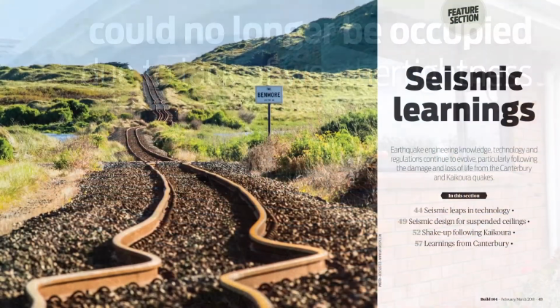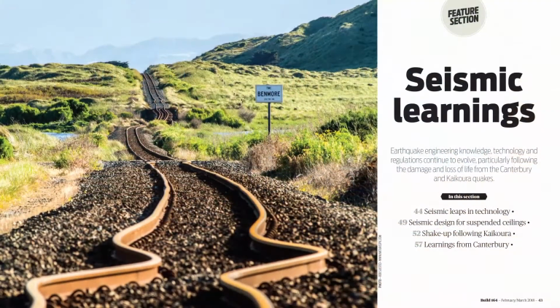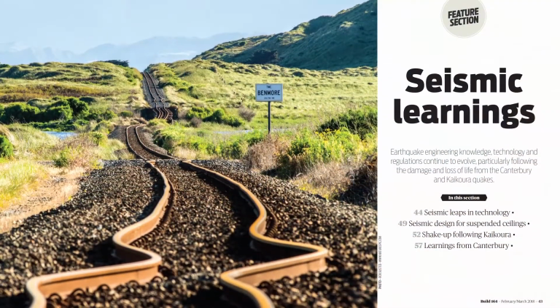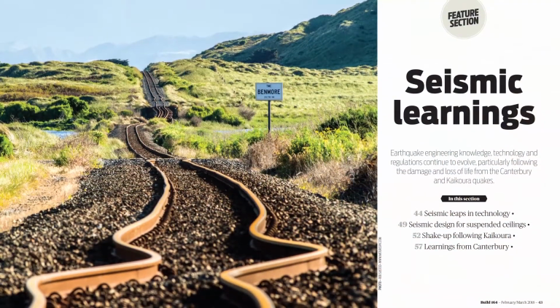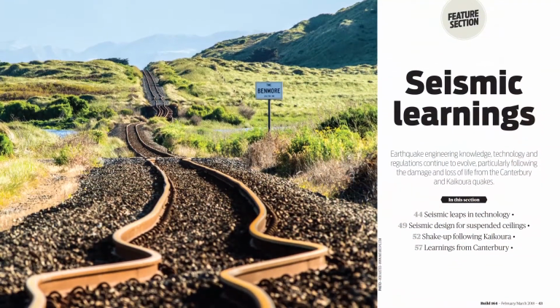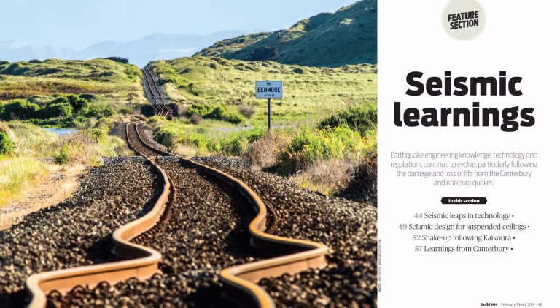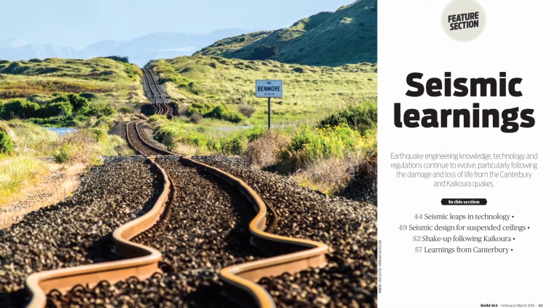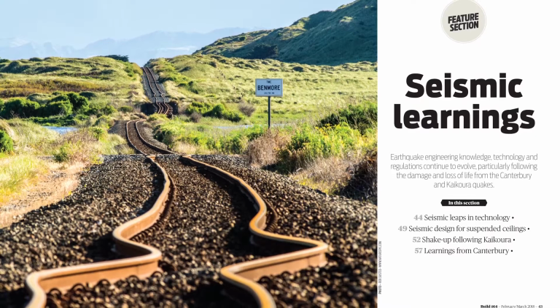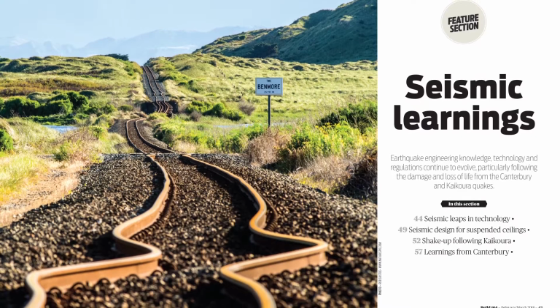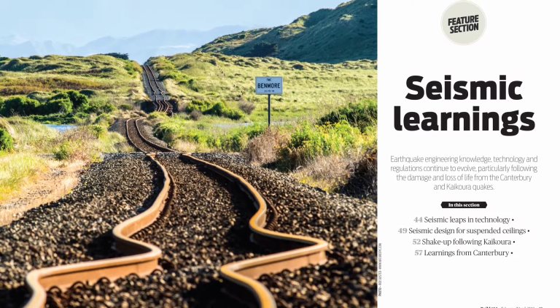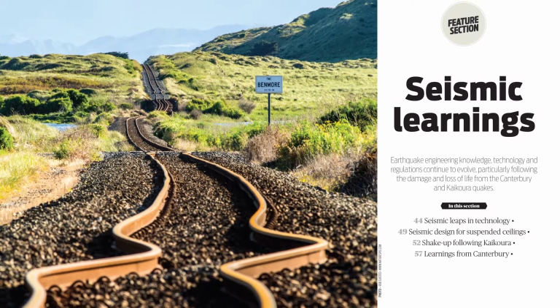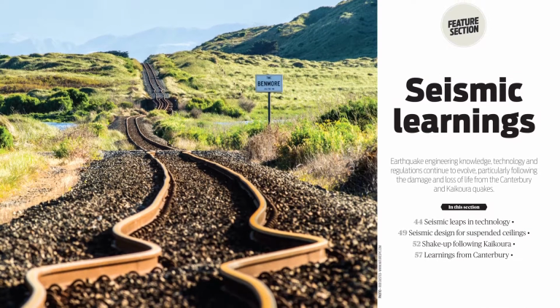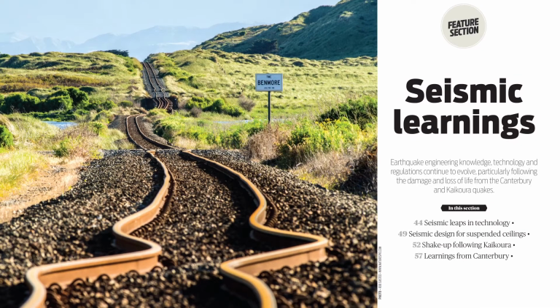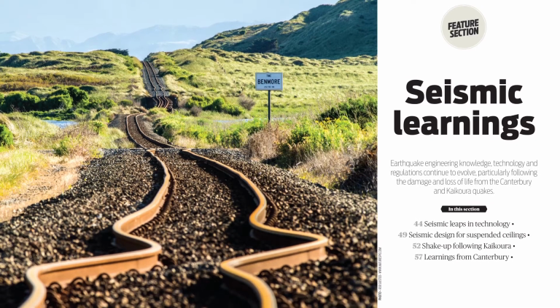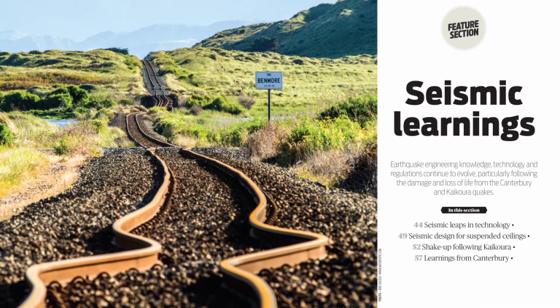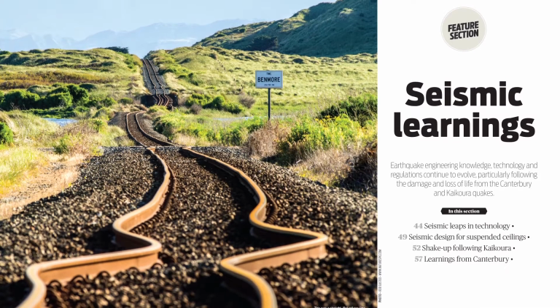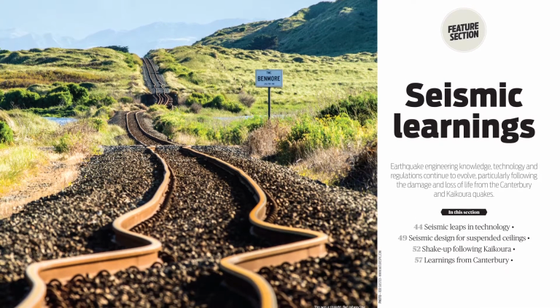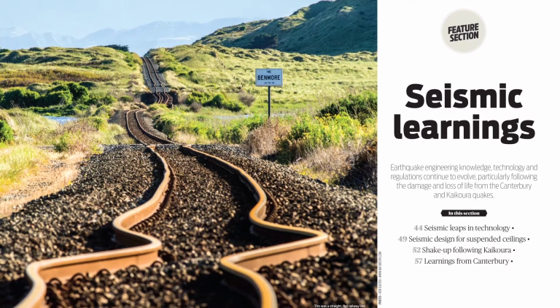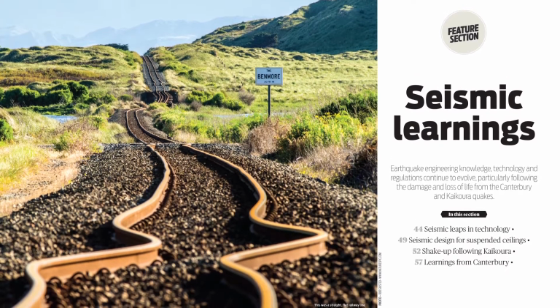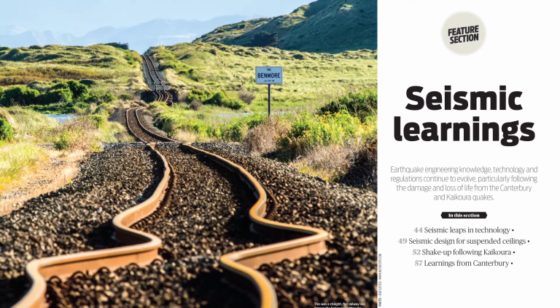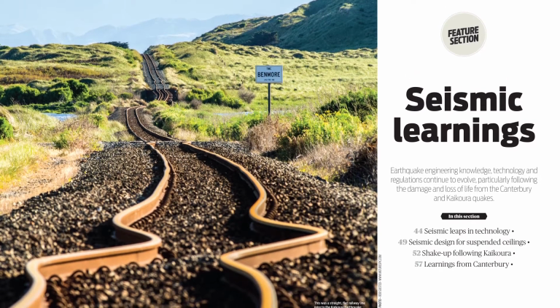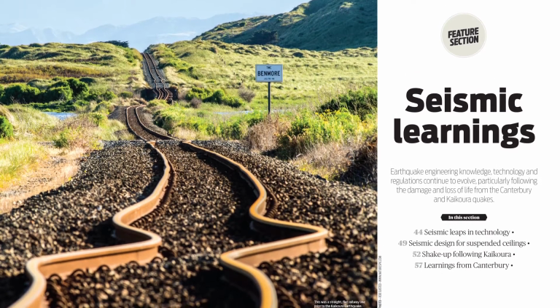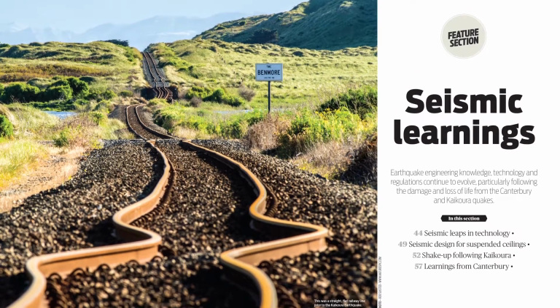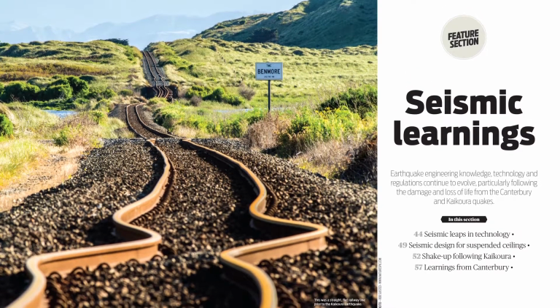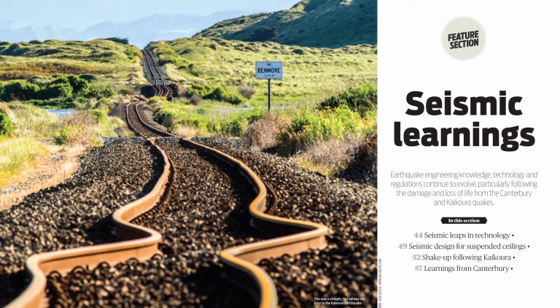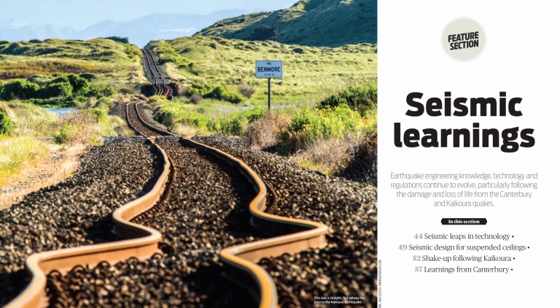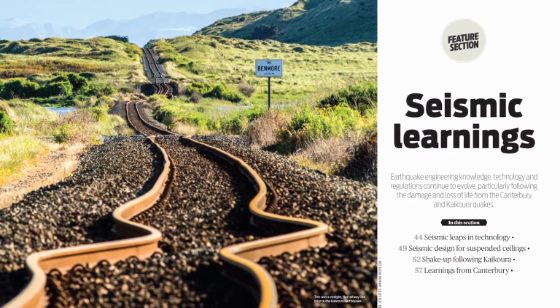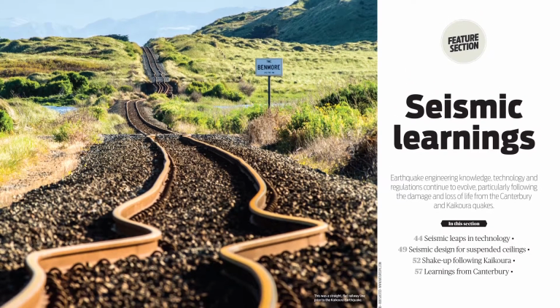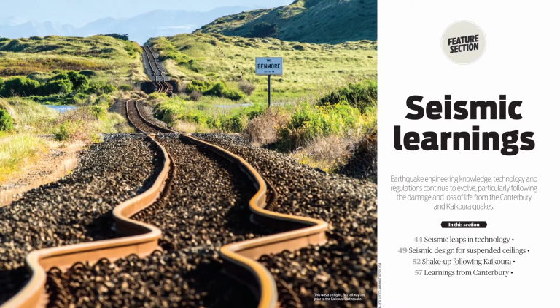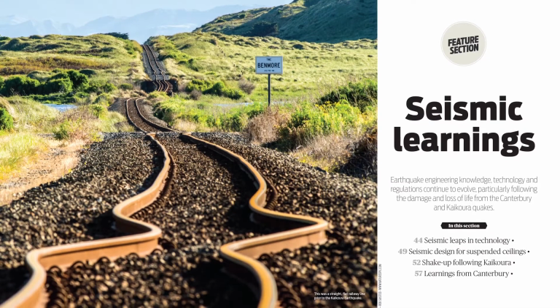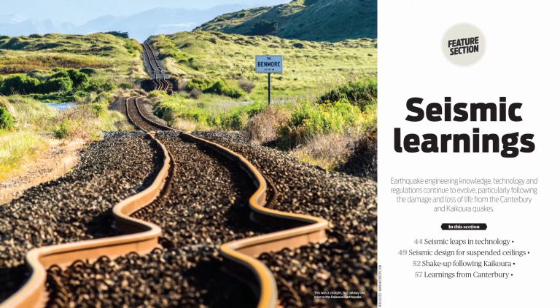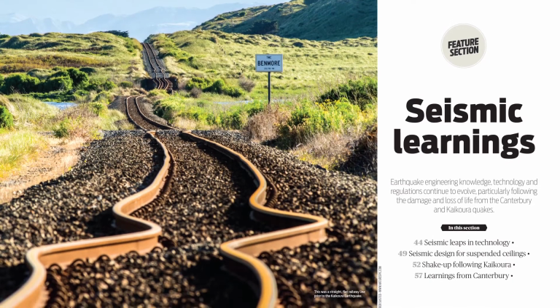In the seismic learnings feature in issue 164 of Build, we look at changes made to the way we build buildings to make them more resilient.